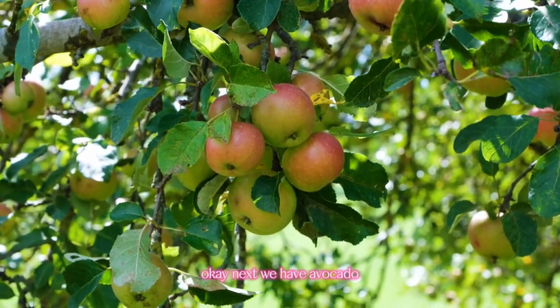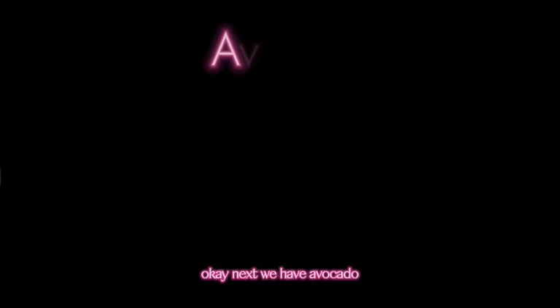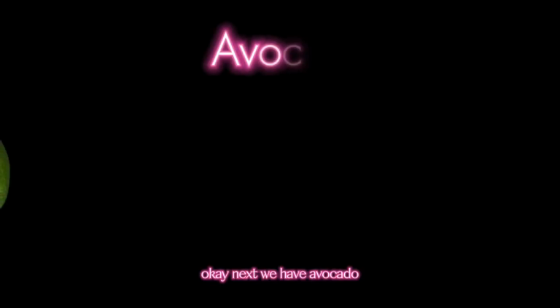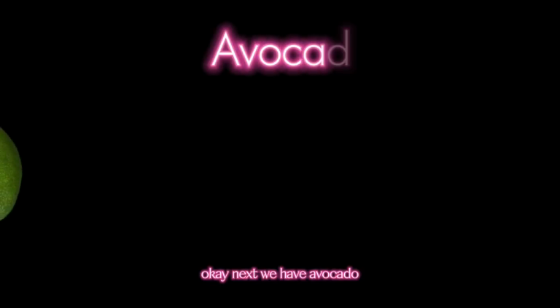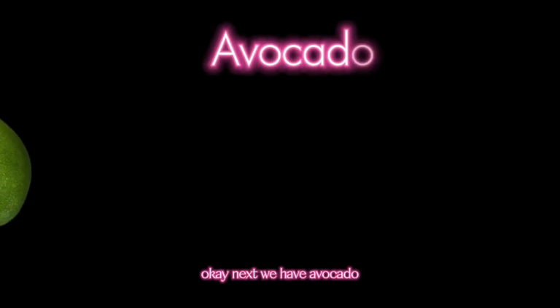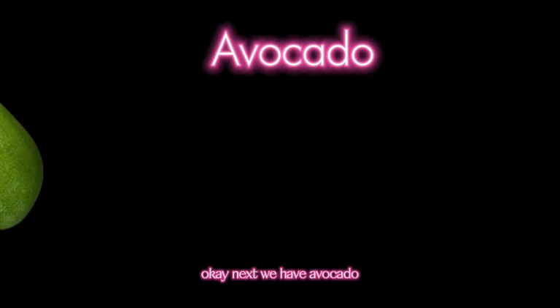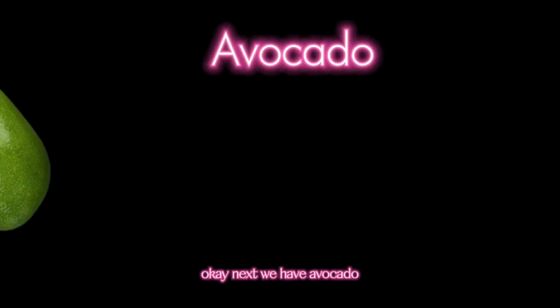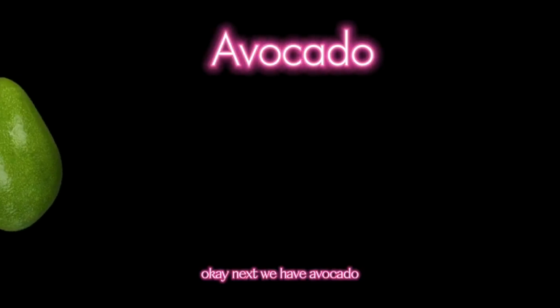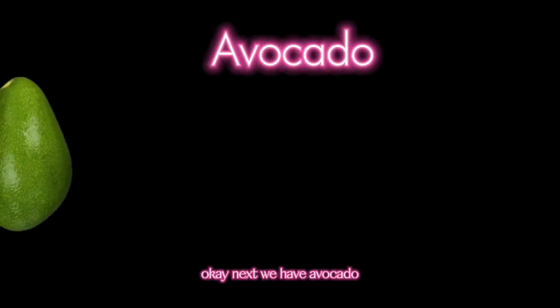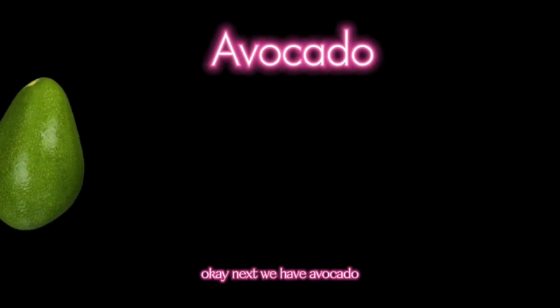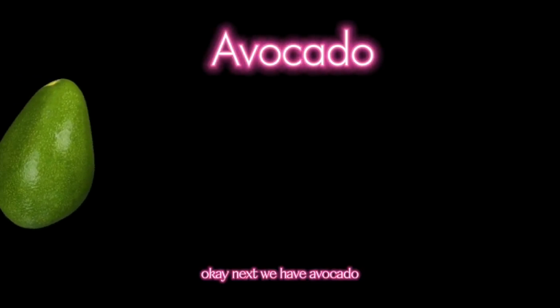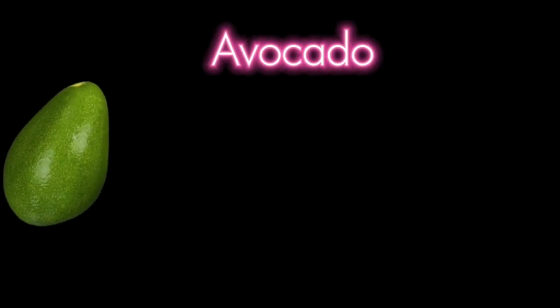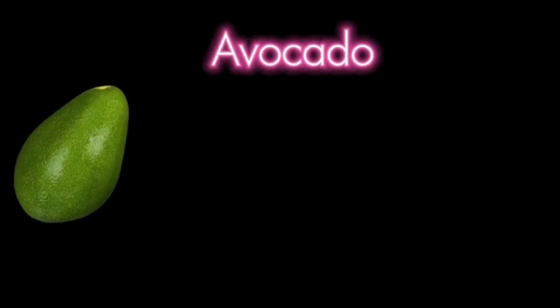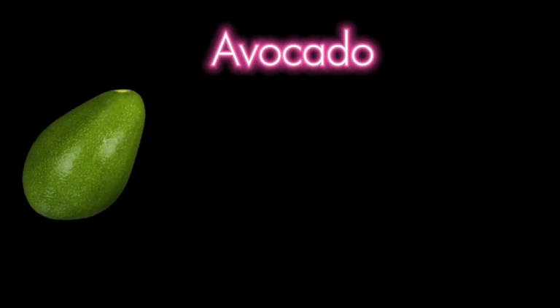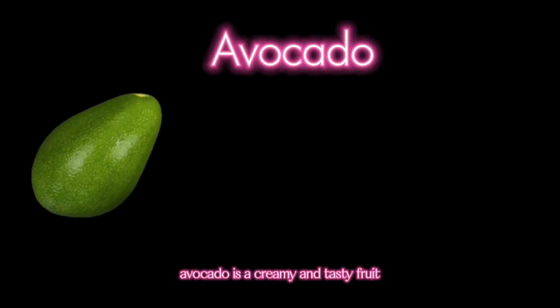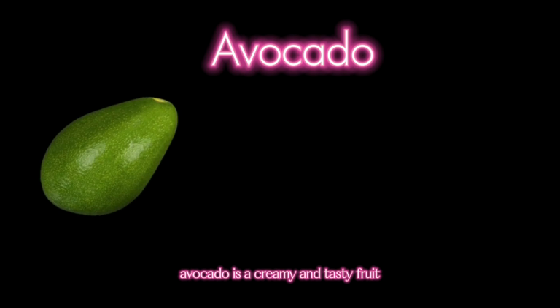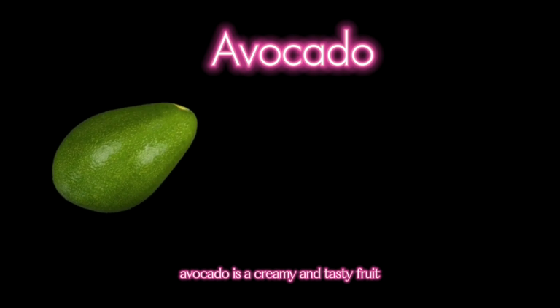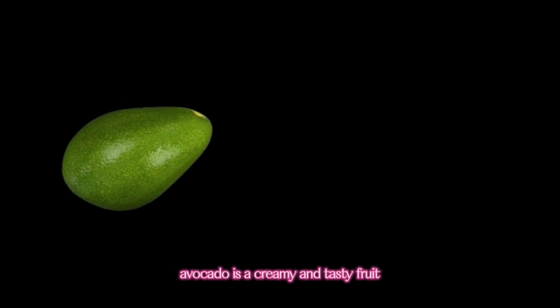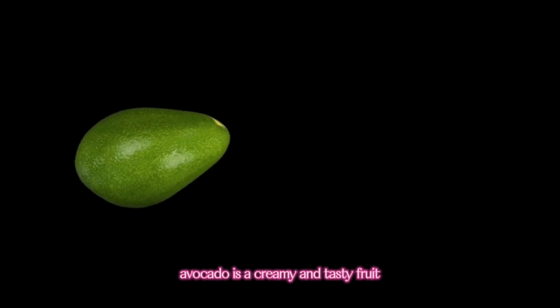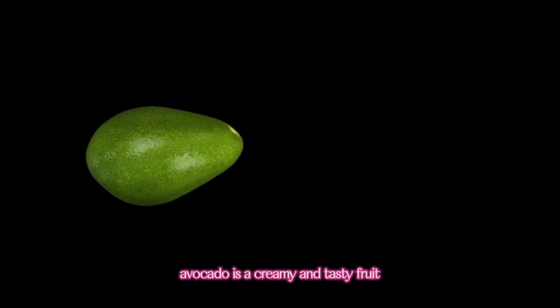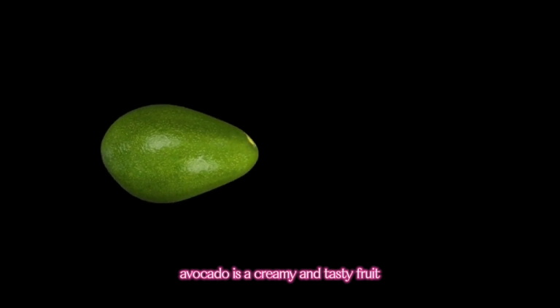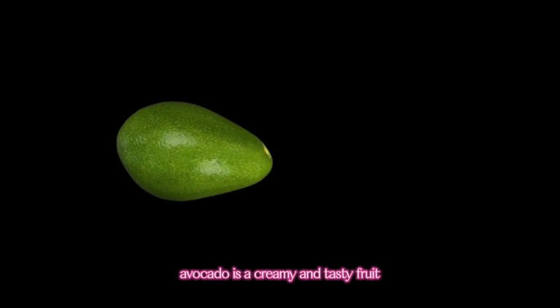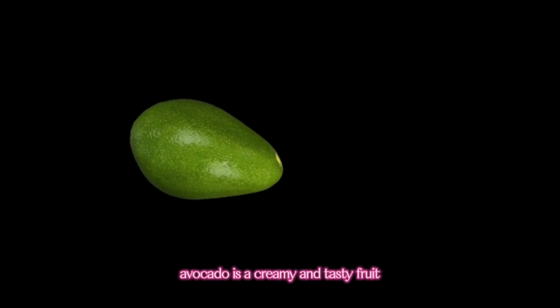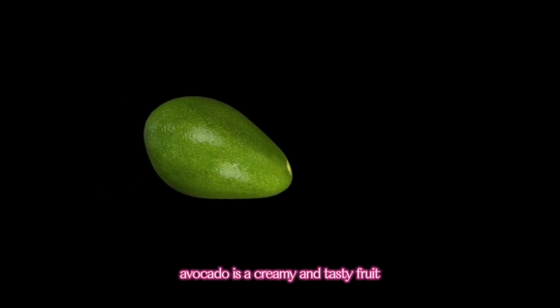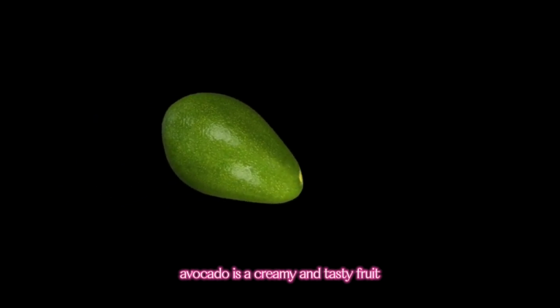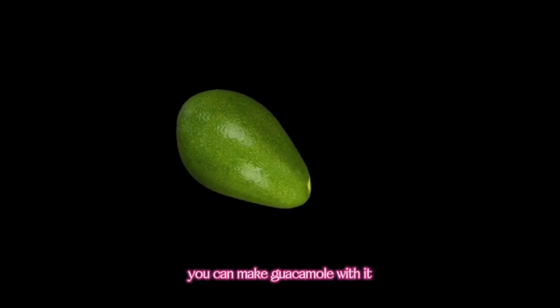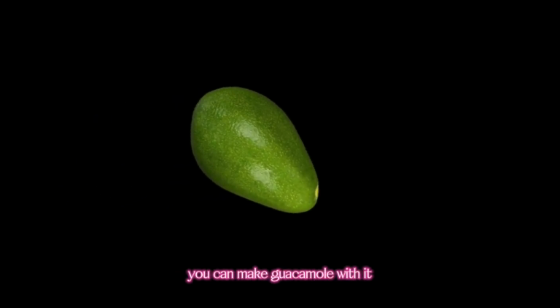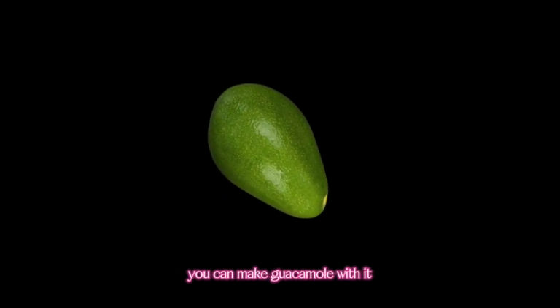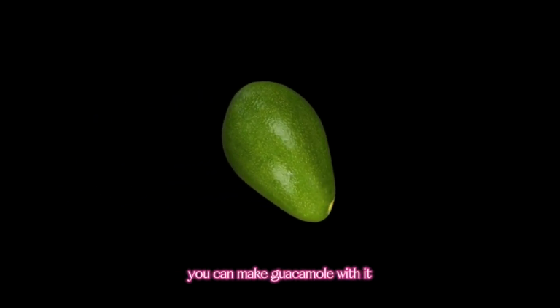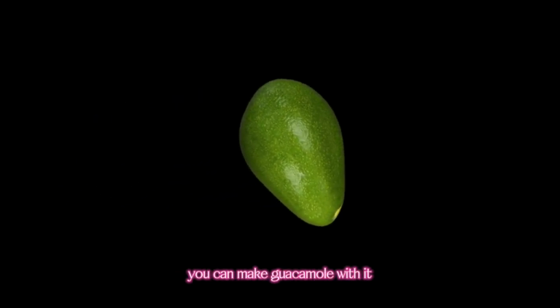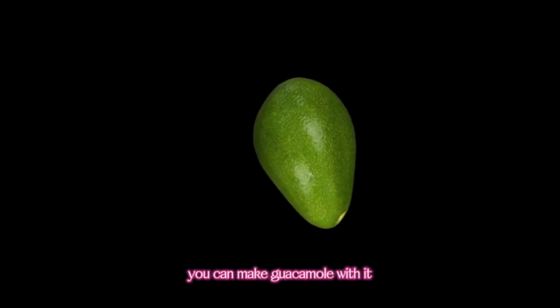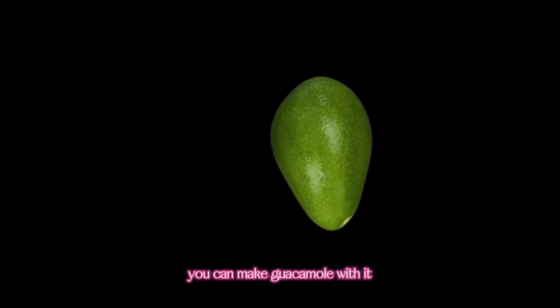Next, we have Avocado. Avocado is a creamy and tasty fruit. You can make guacamole with it.